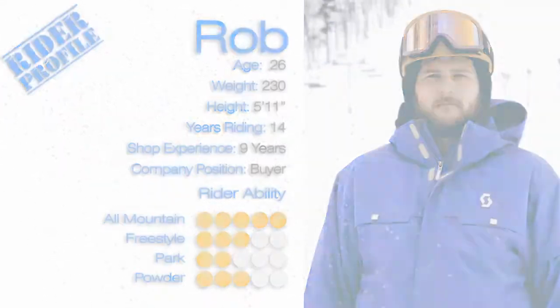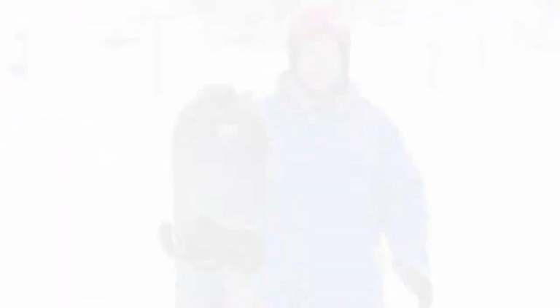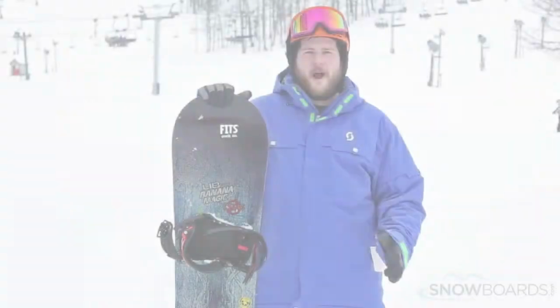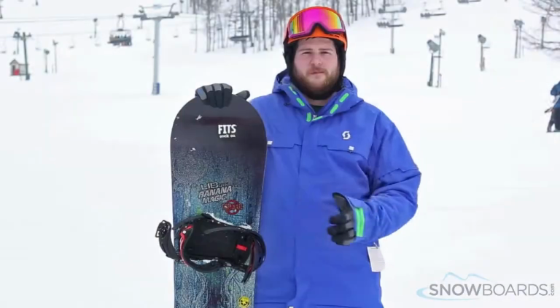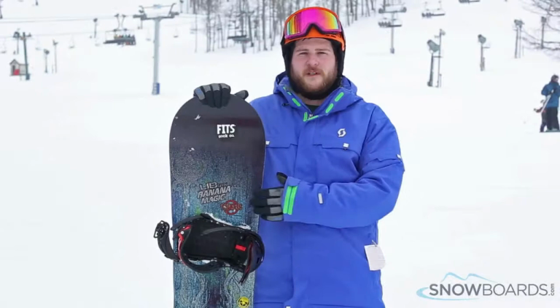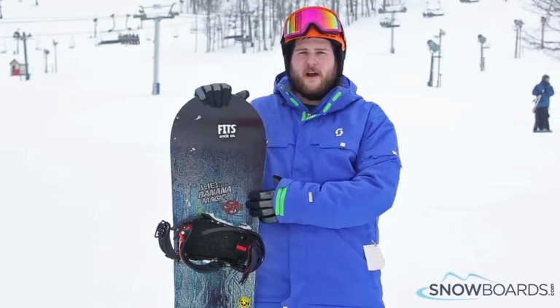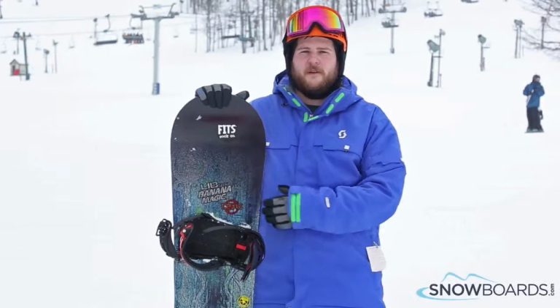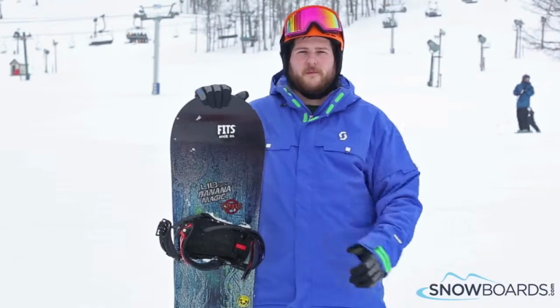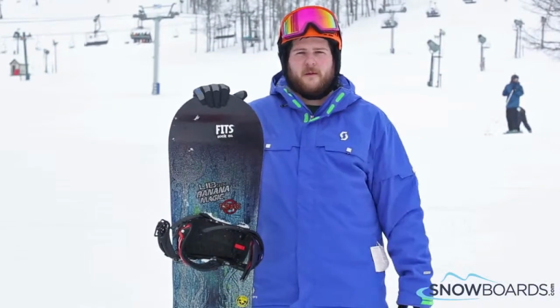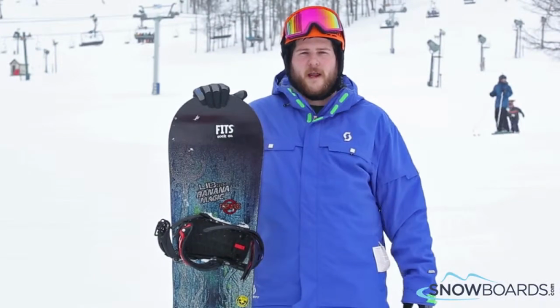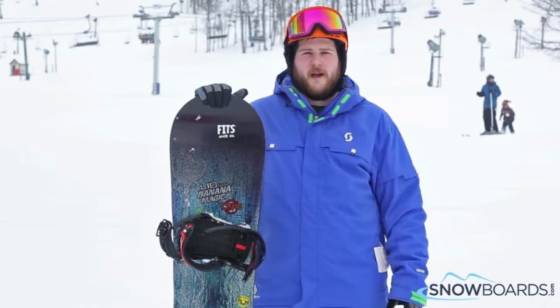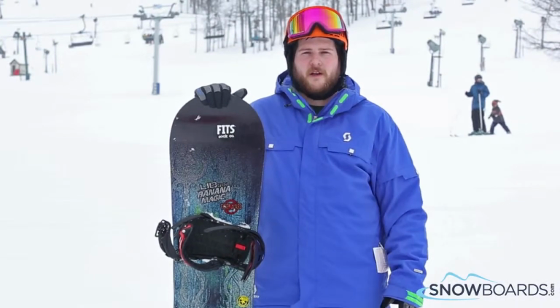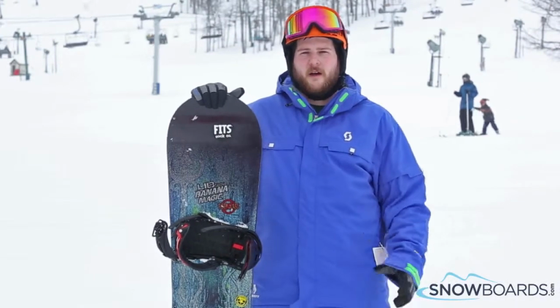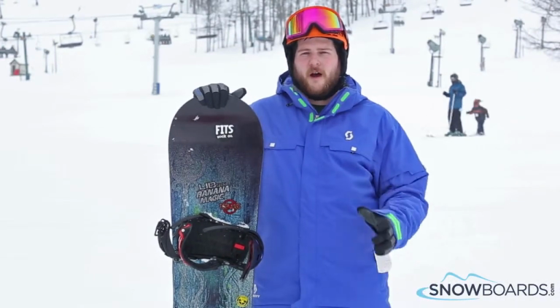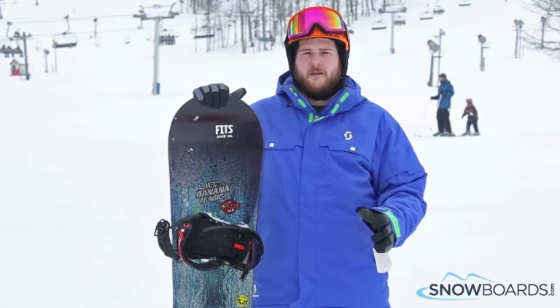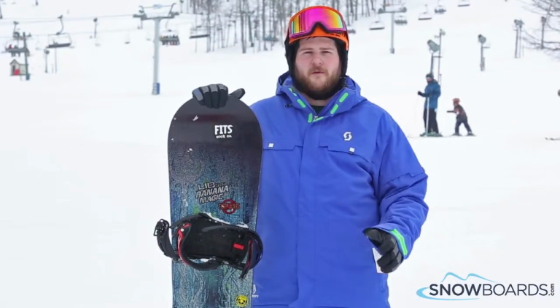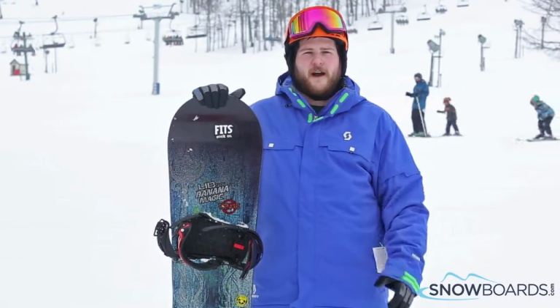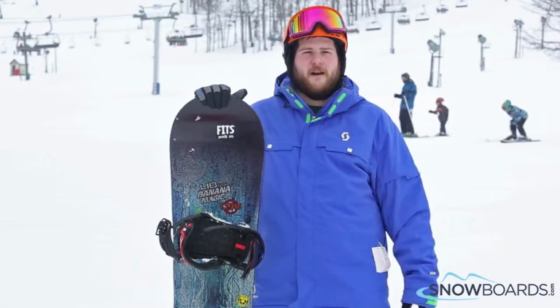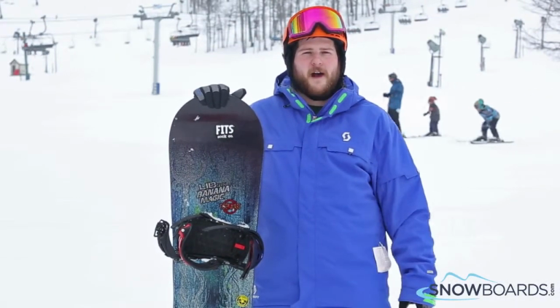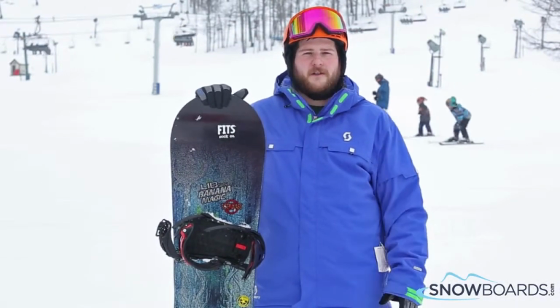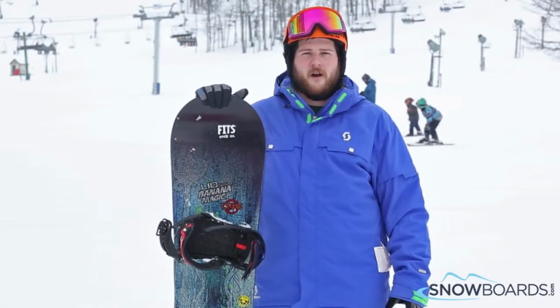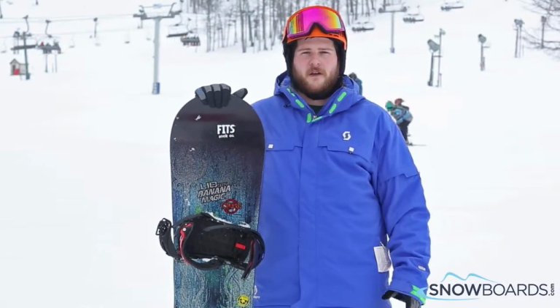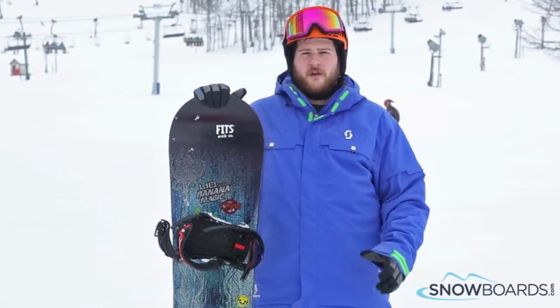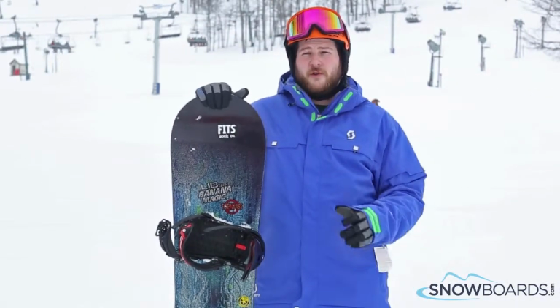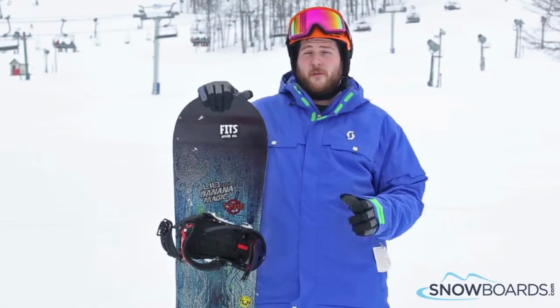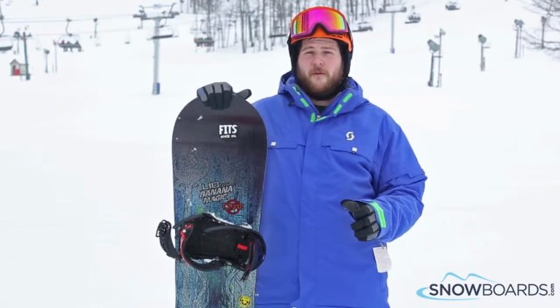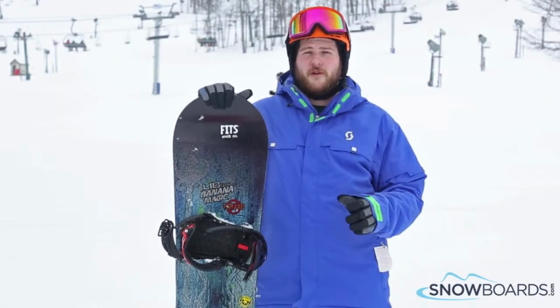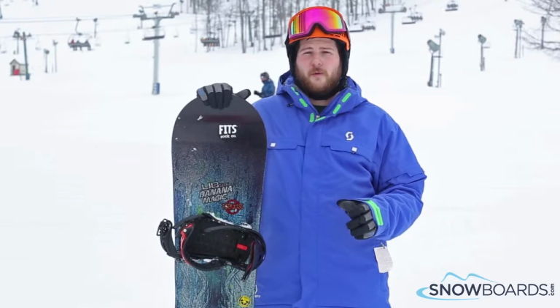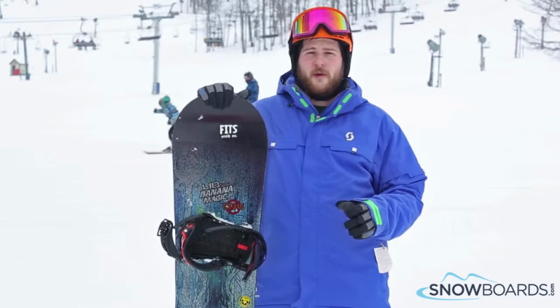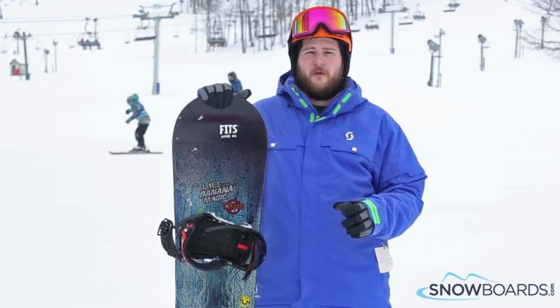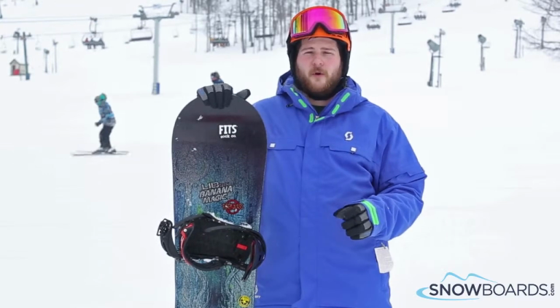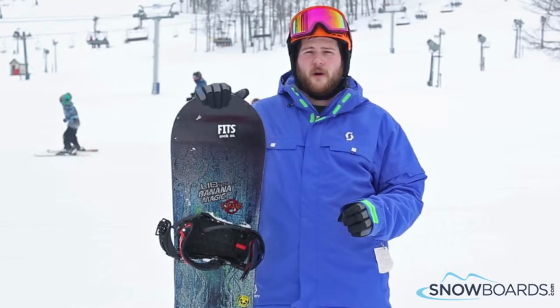Hey, I'm Rob. Just got off the Lib Tech Banana Magic. I give this board 5 out of 5 stars. Super fun, super playful board.